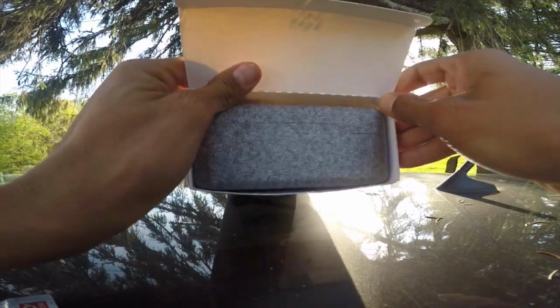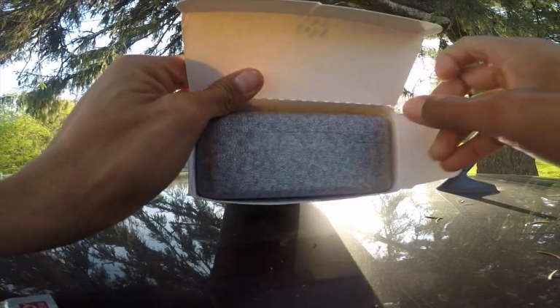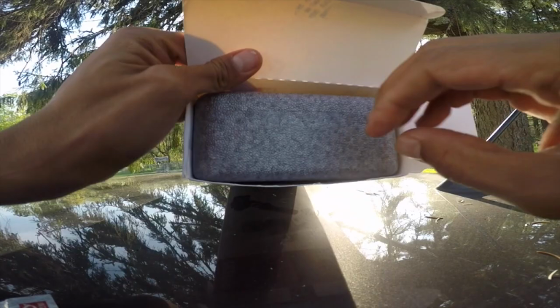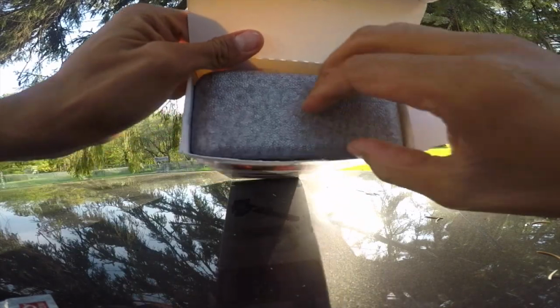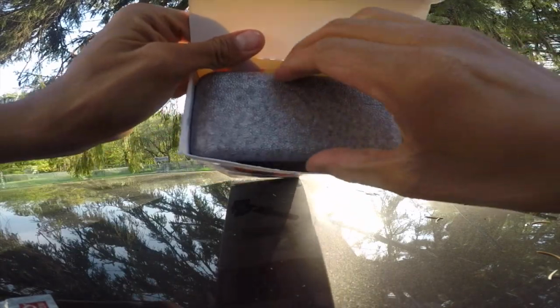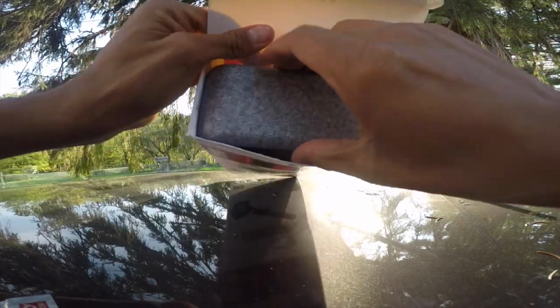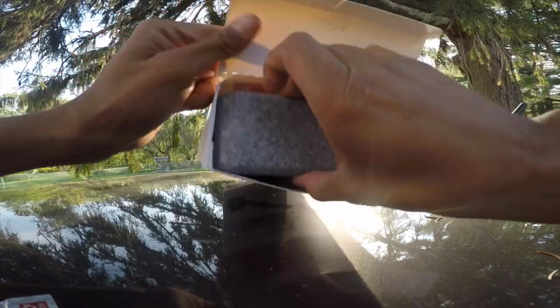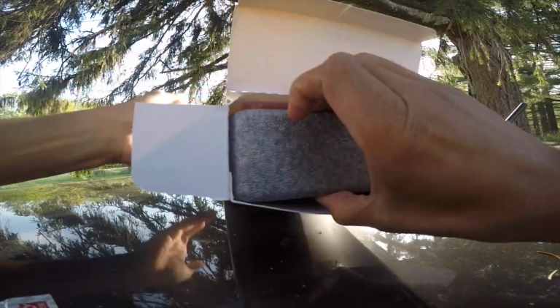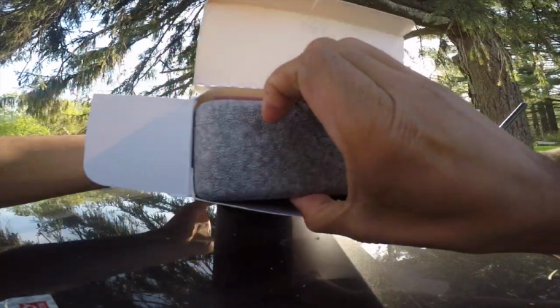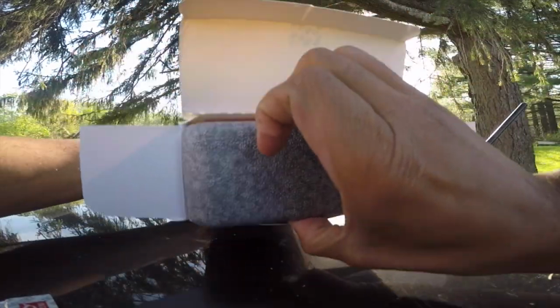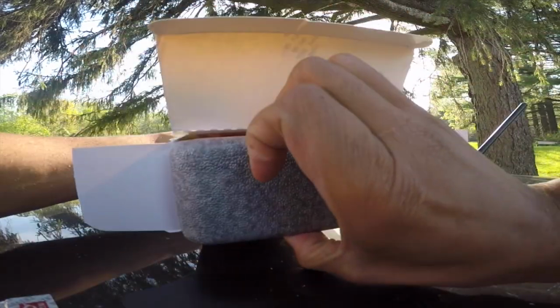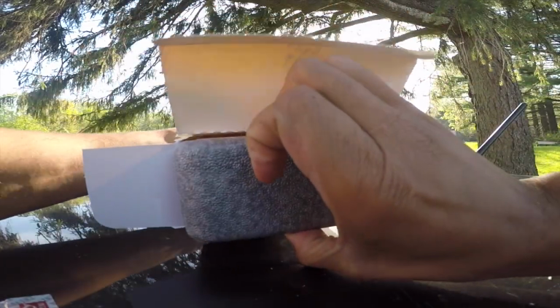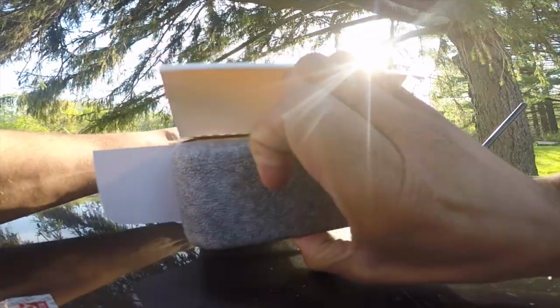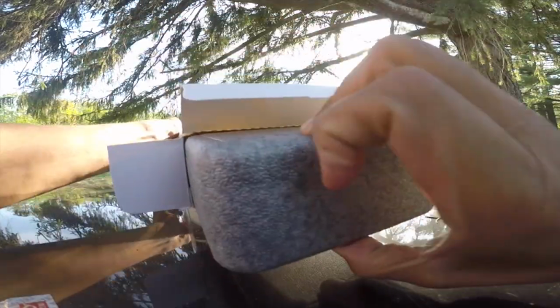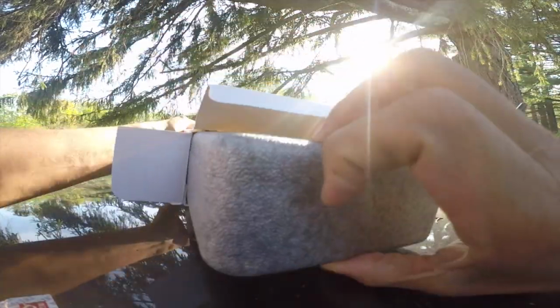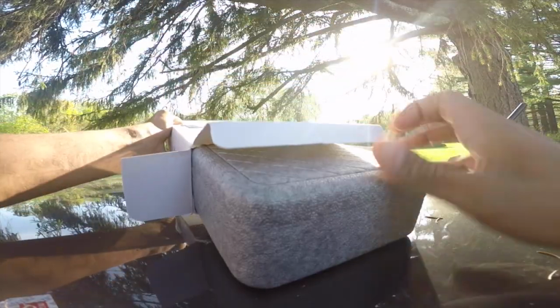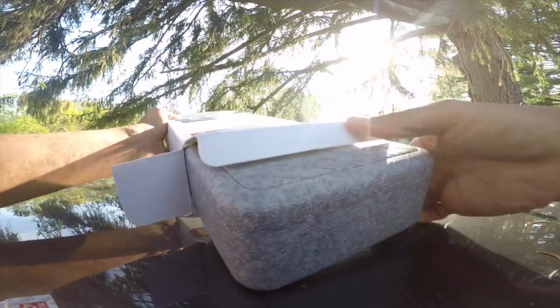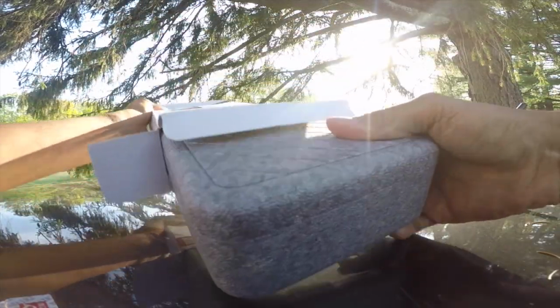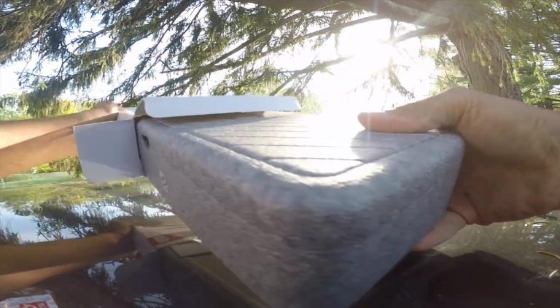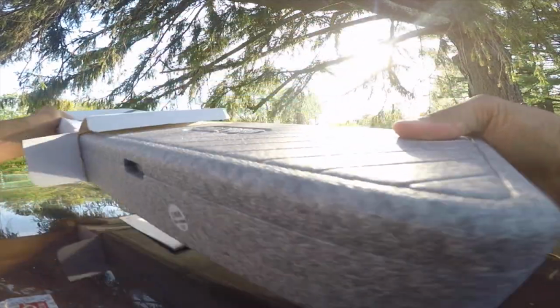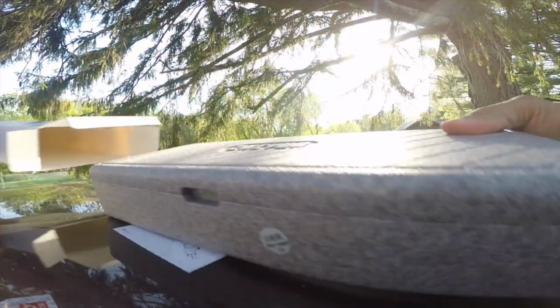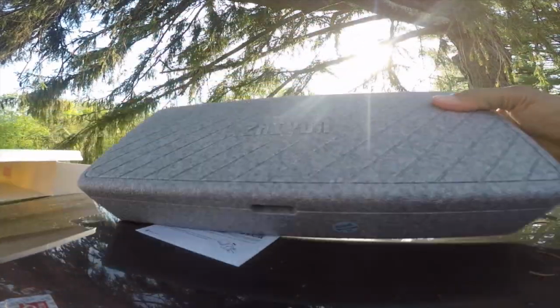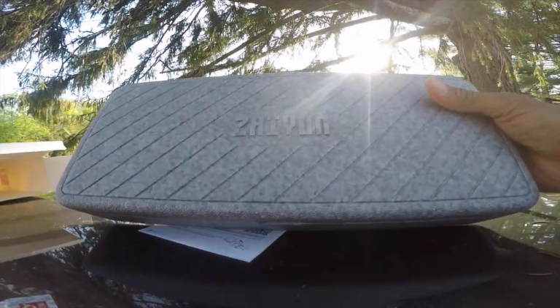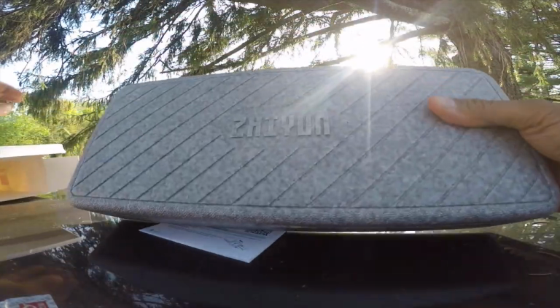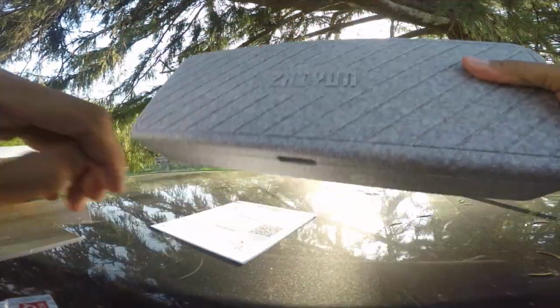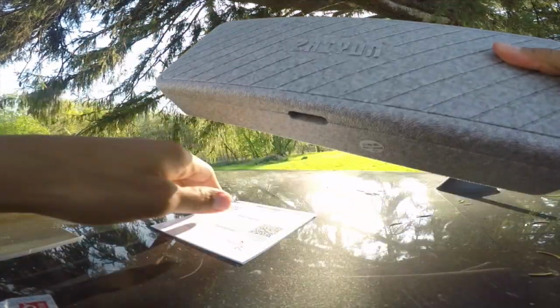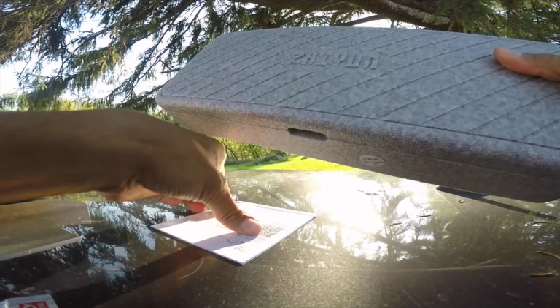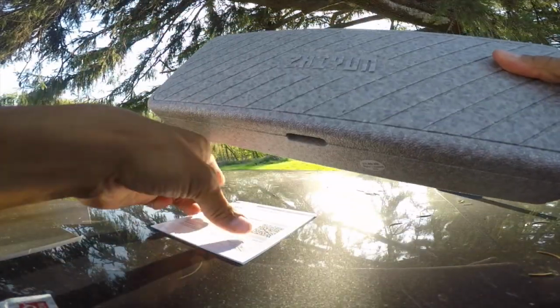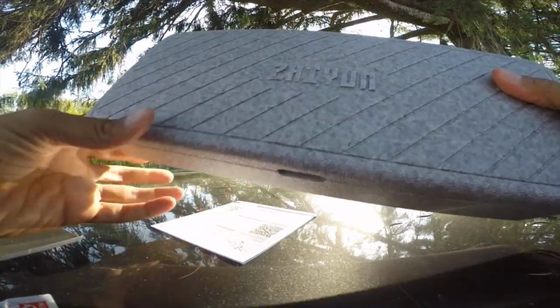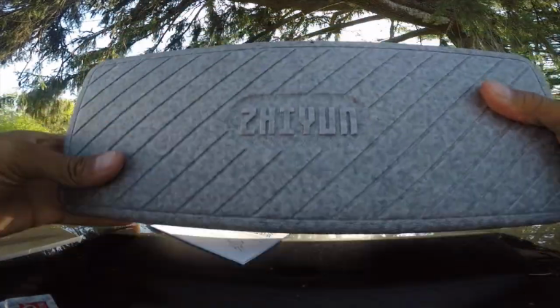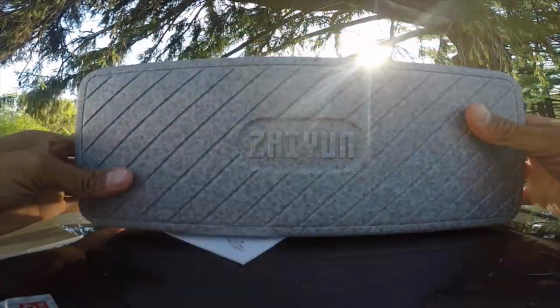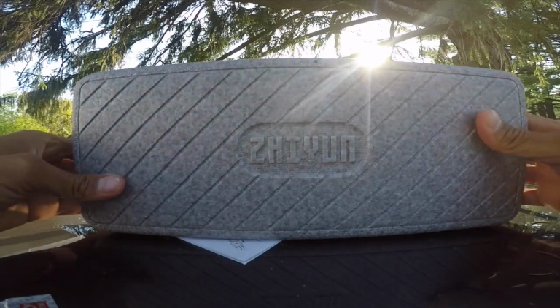I'm pretty stoked that it has a styrofoam kit. So this is the case.